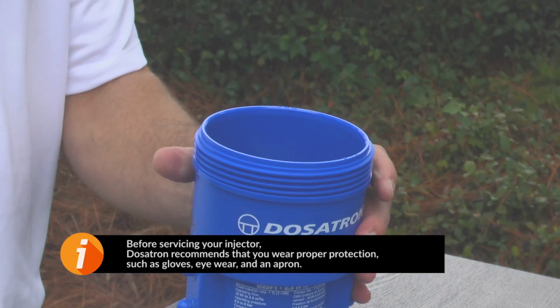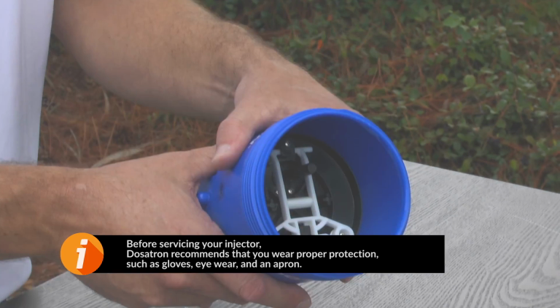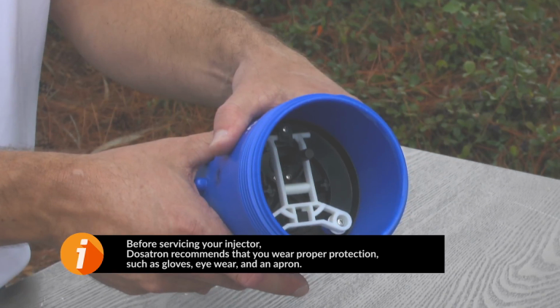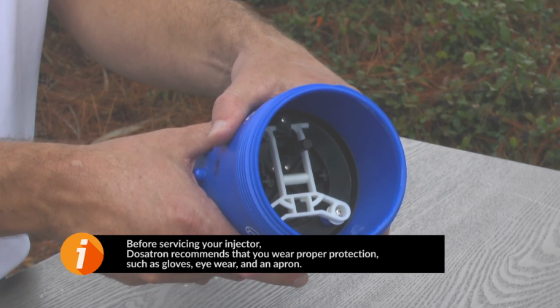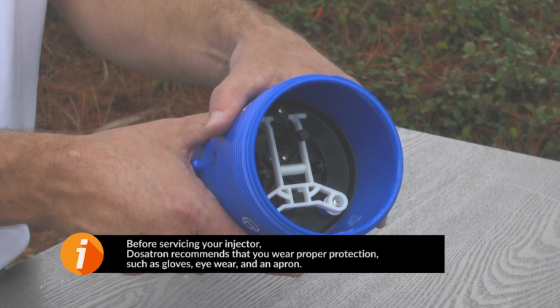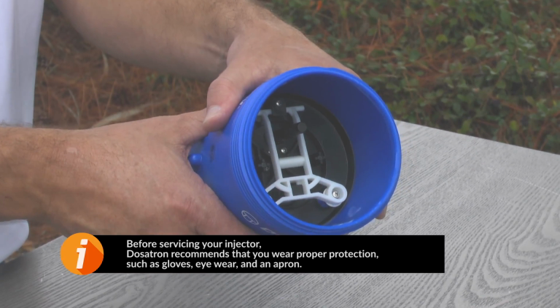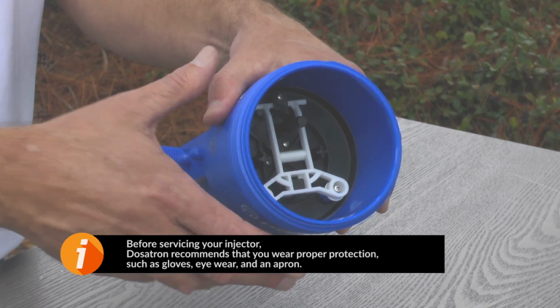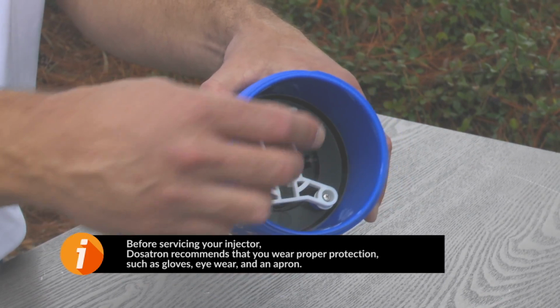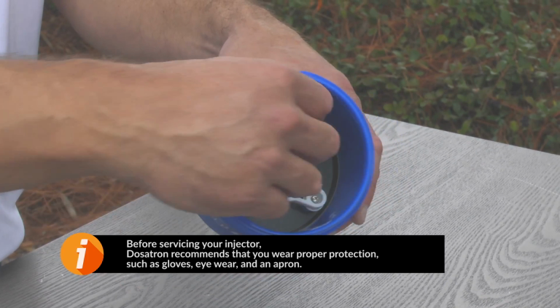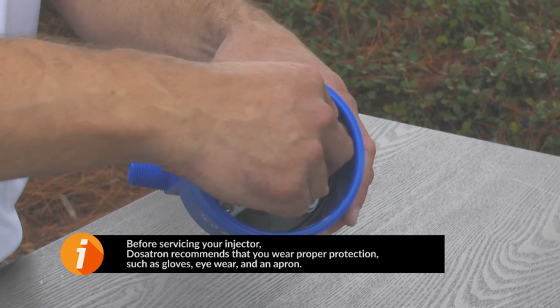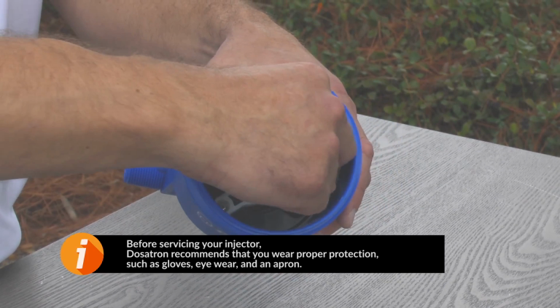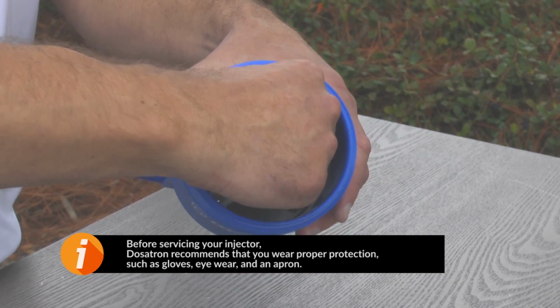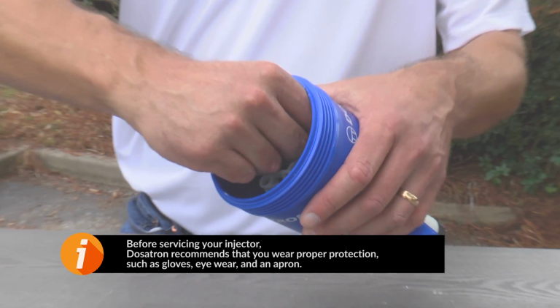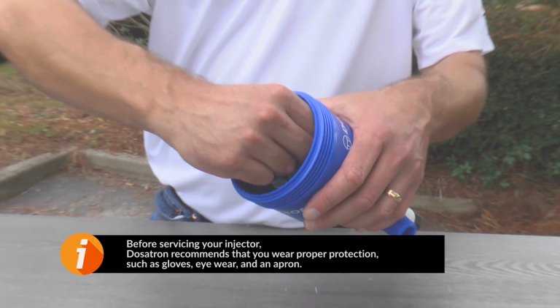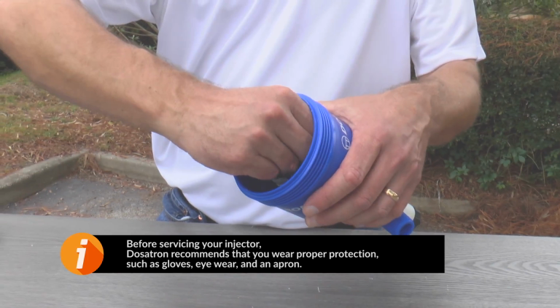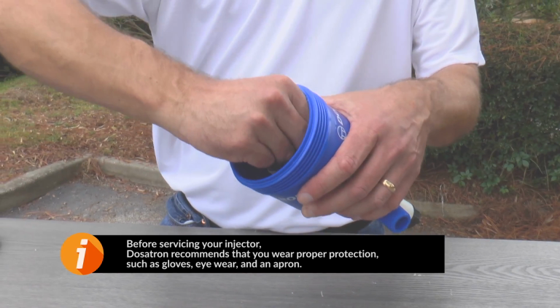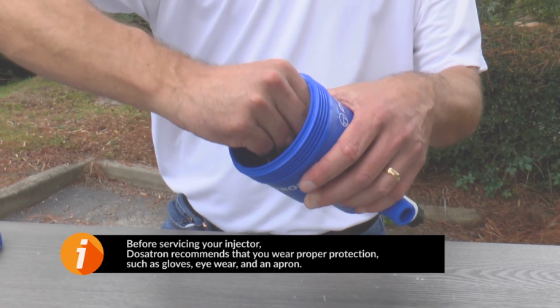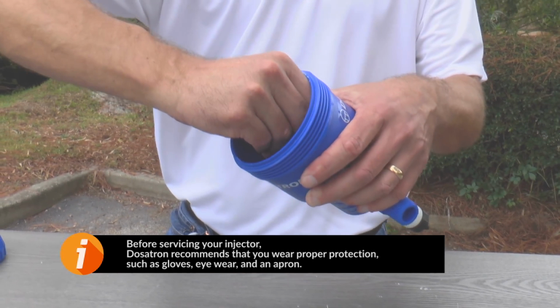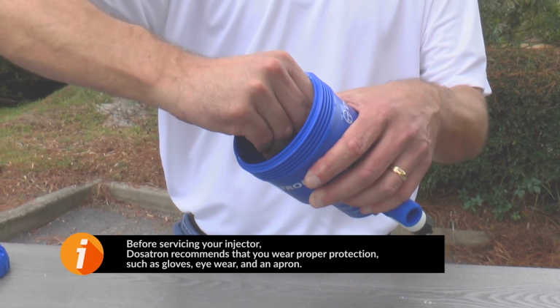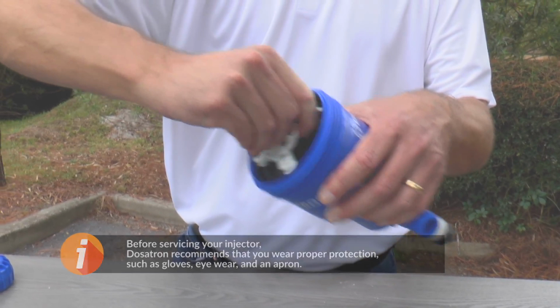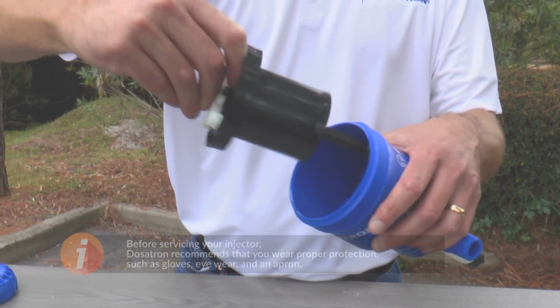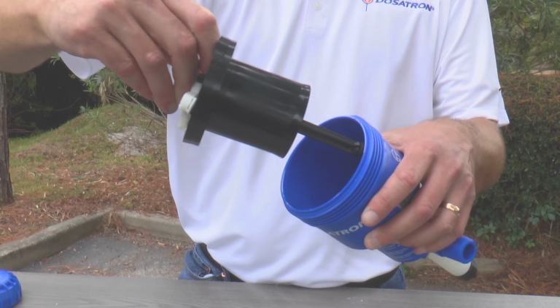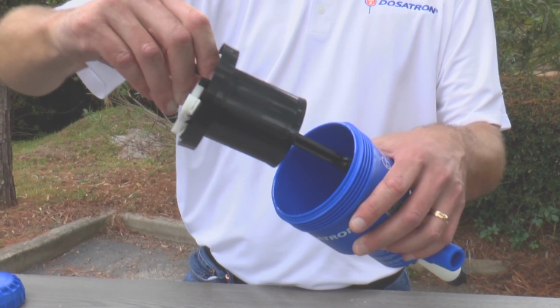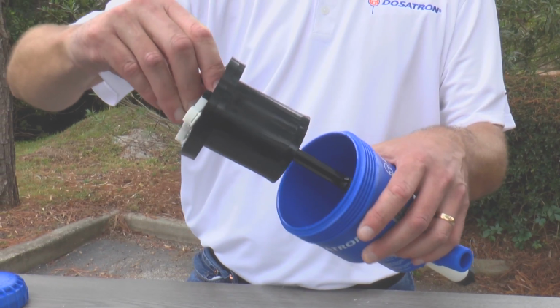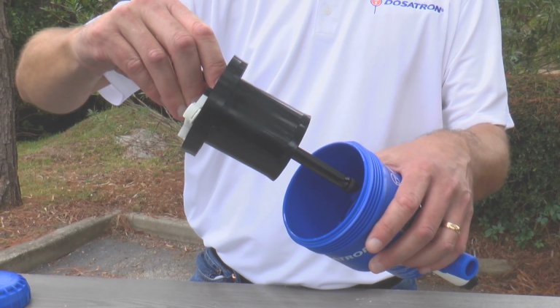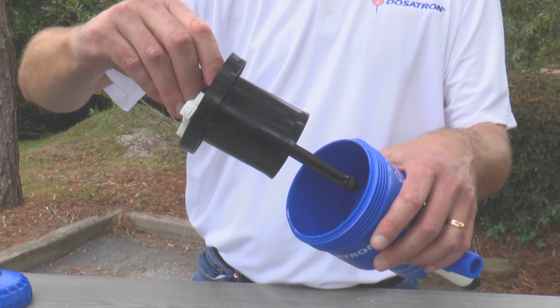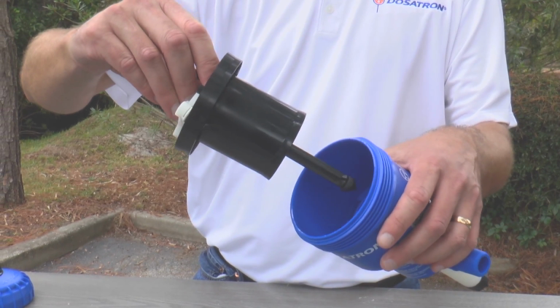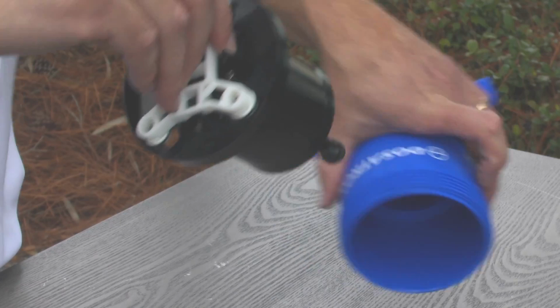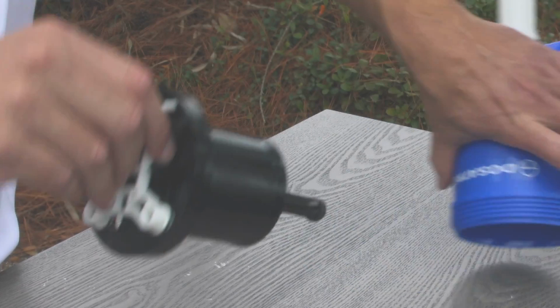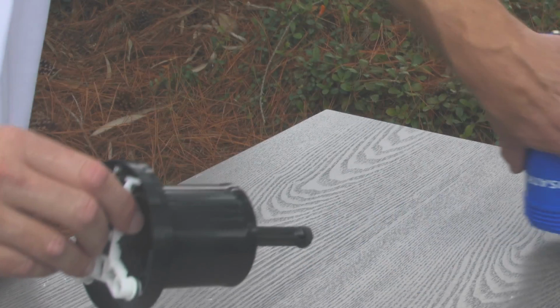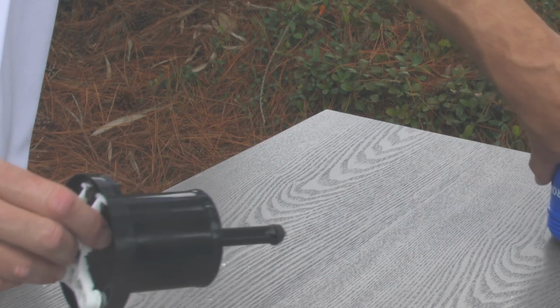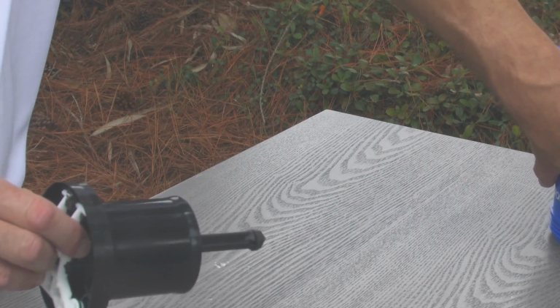On the top of the piston, grab the white valve support and pull the piston straight out of the body. Set the body aside.